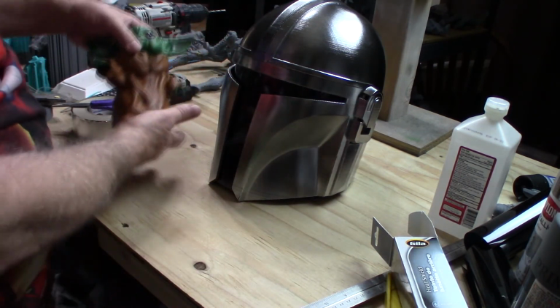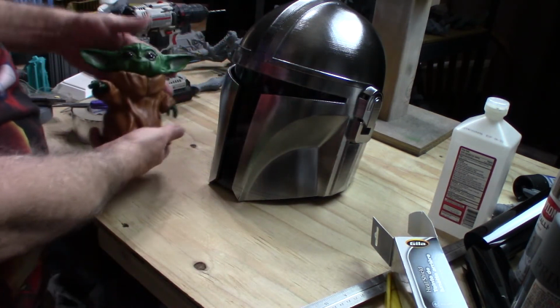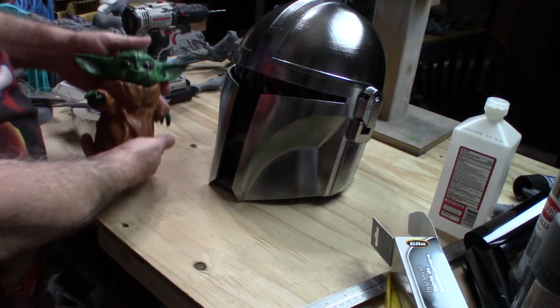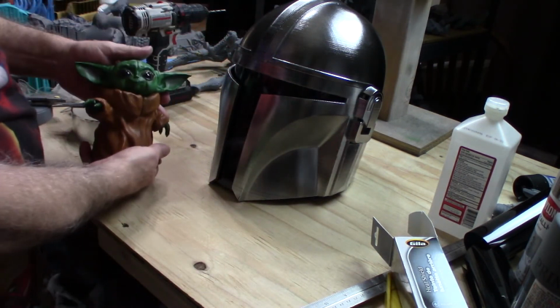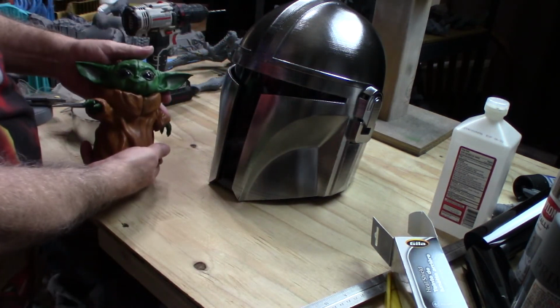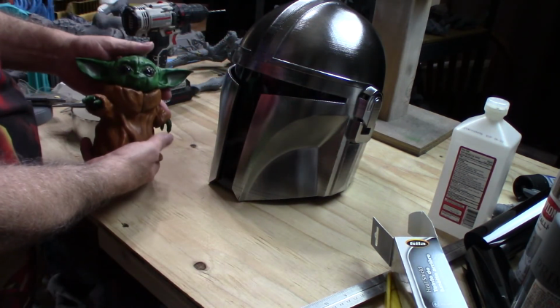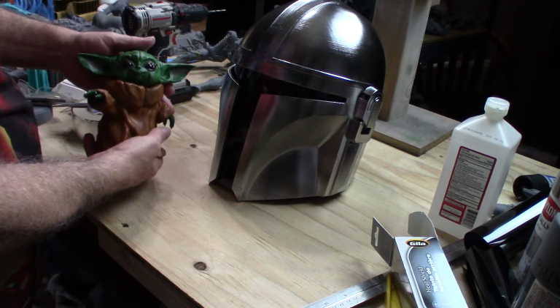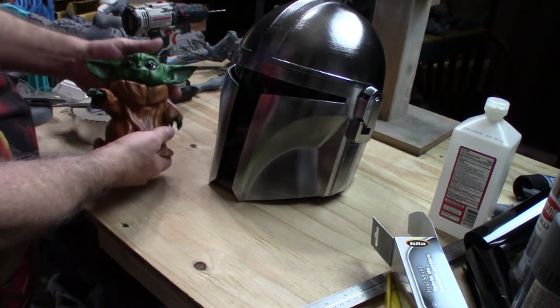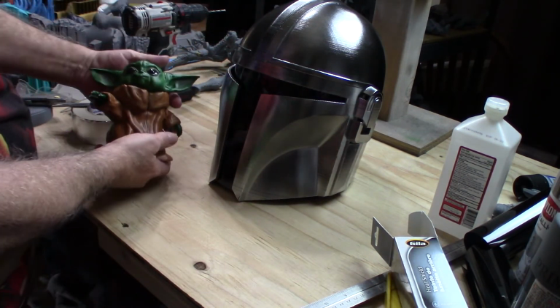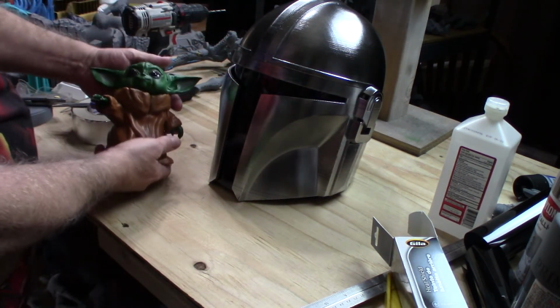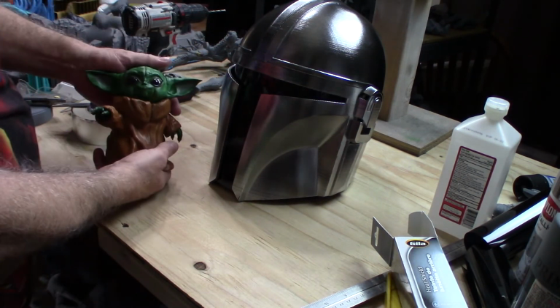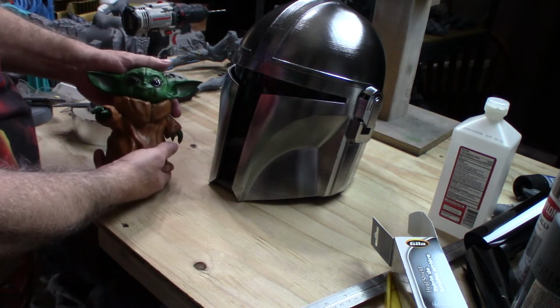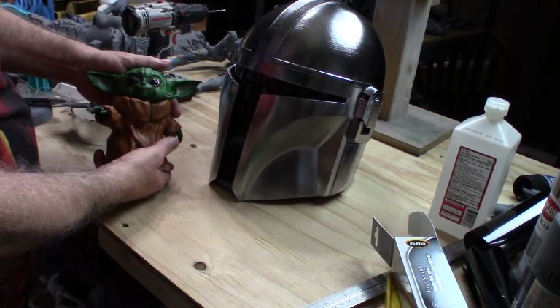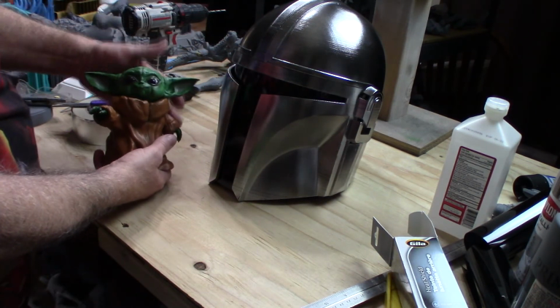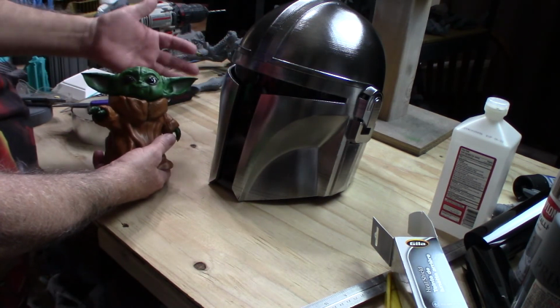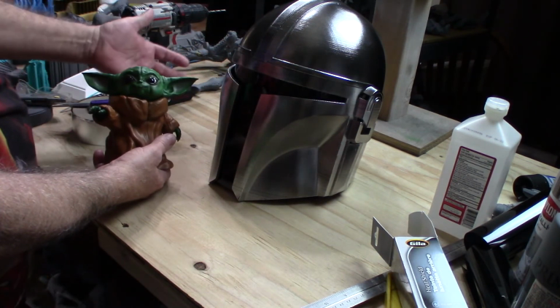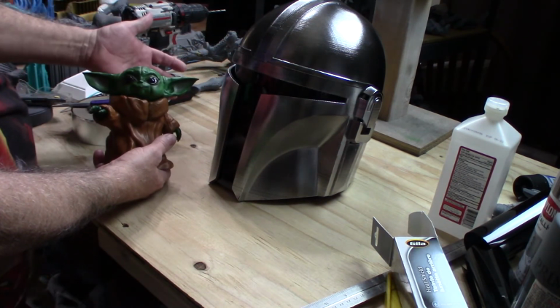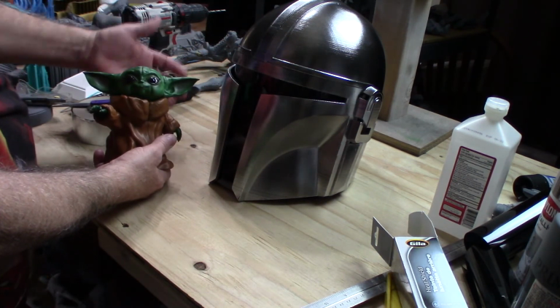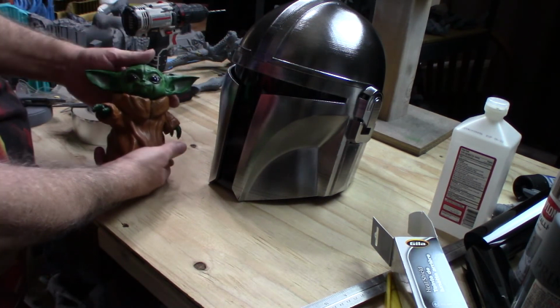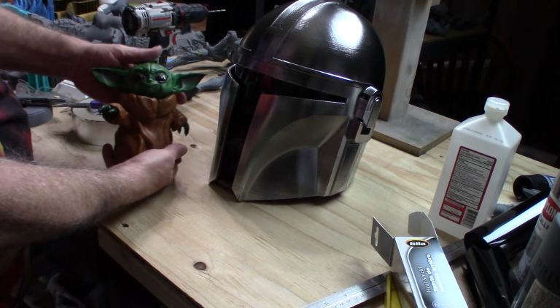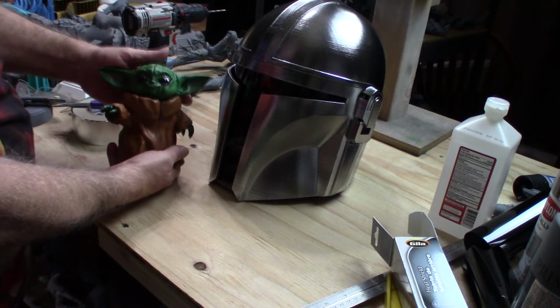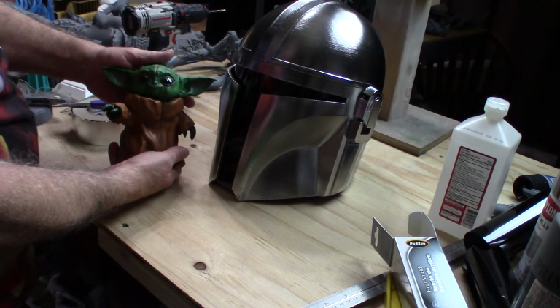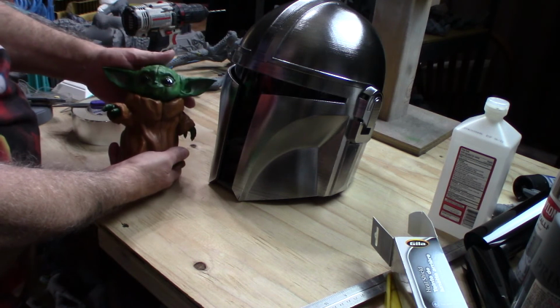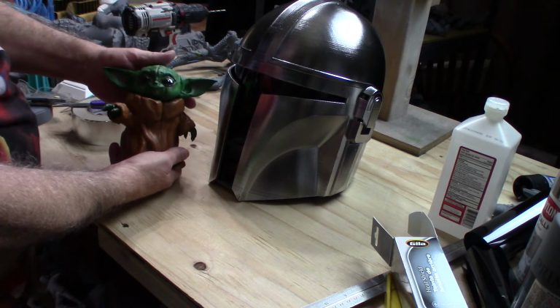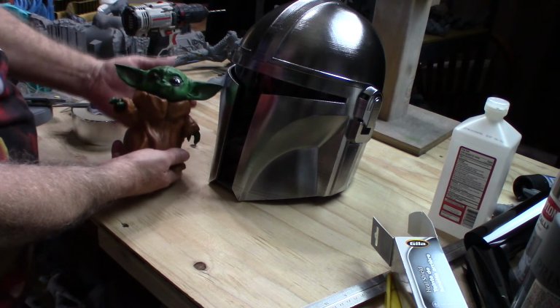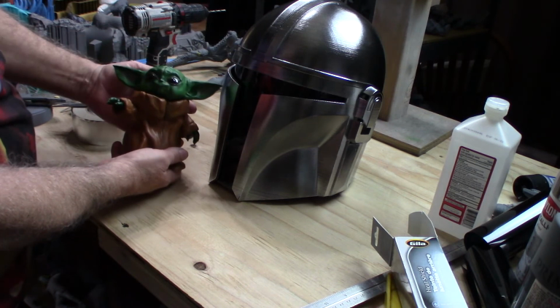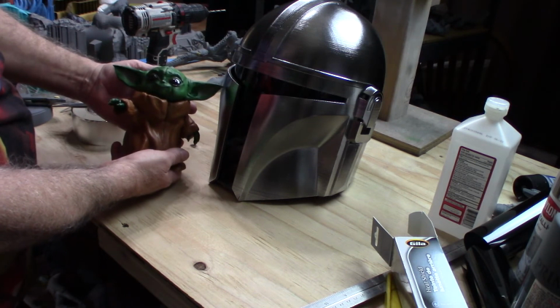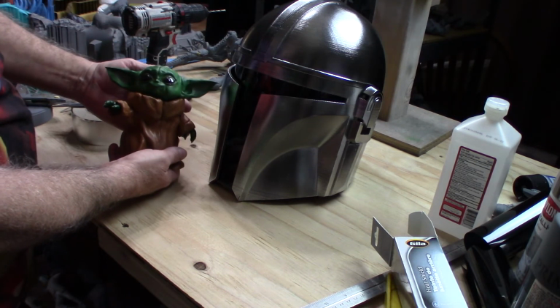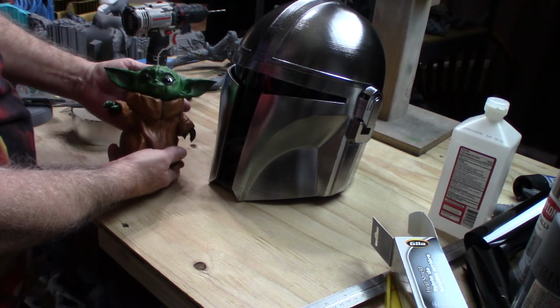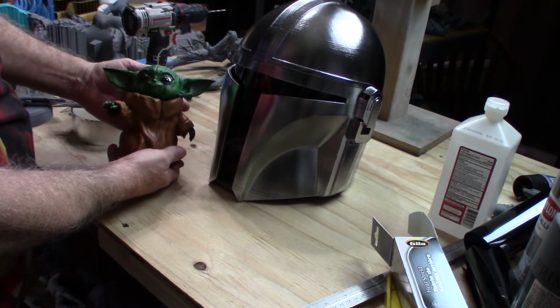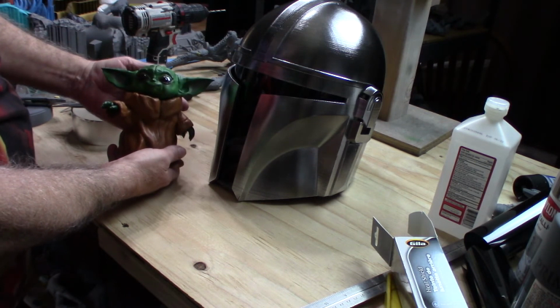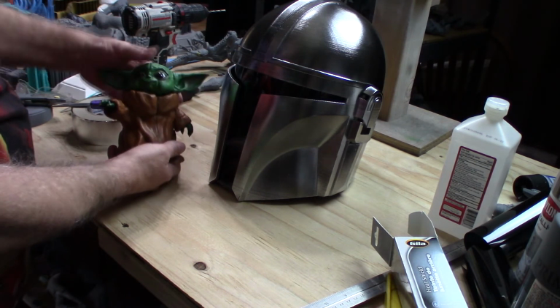And Baby Yoda — the Child, the baby, the little dude — he approves. He likes it.